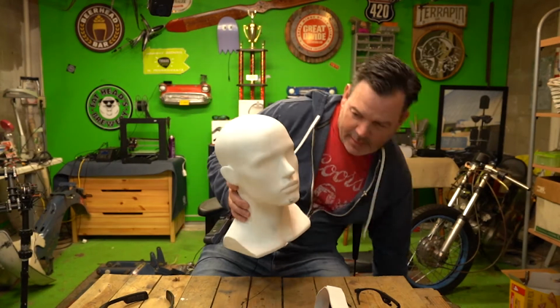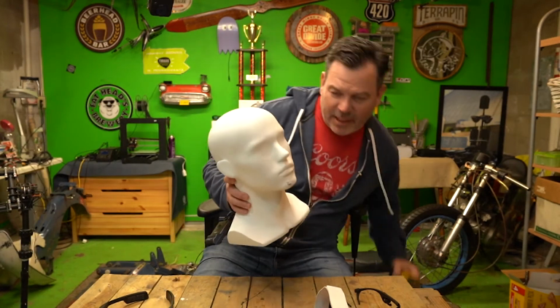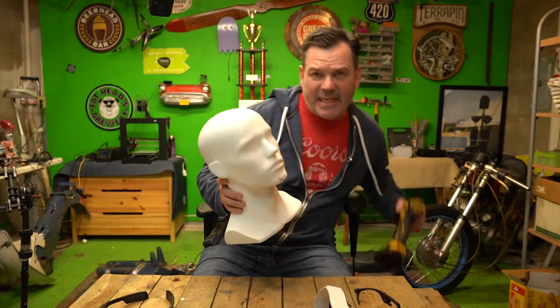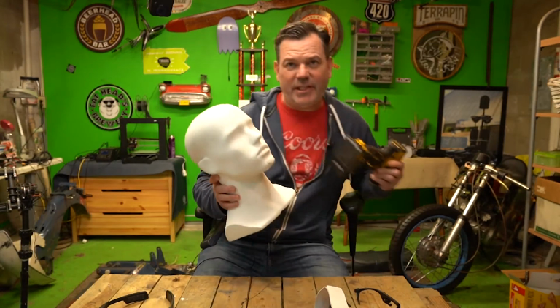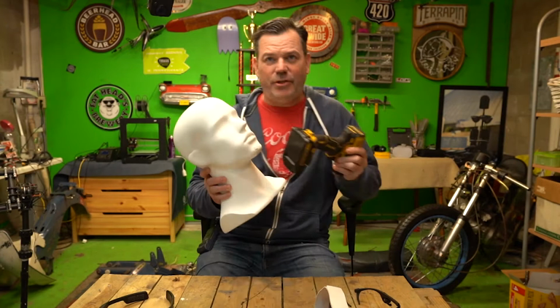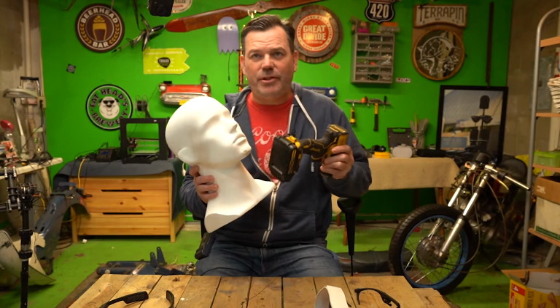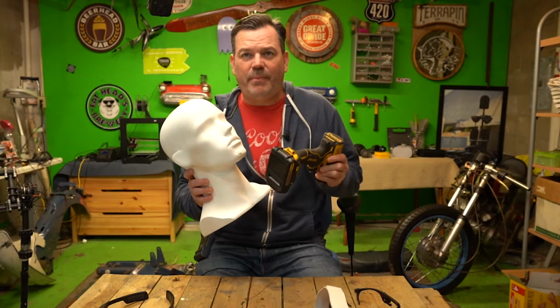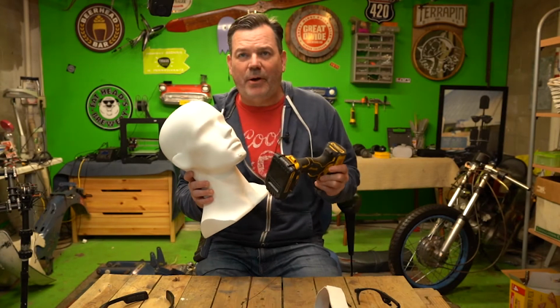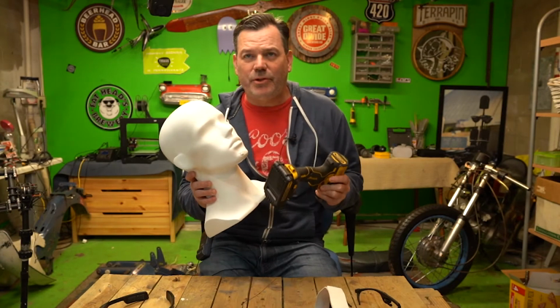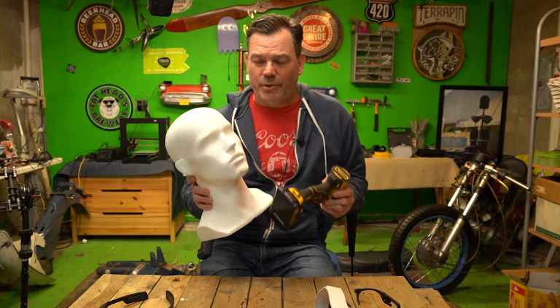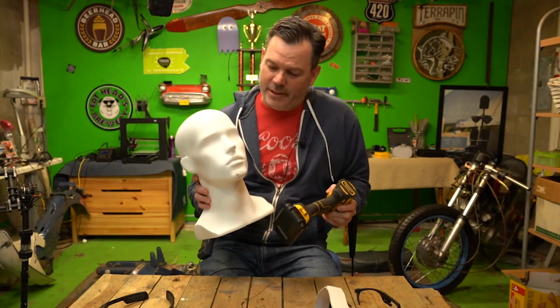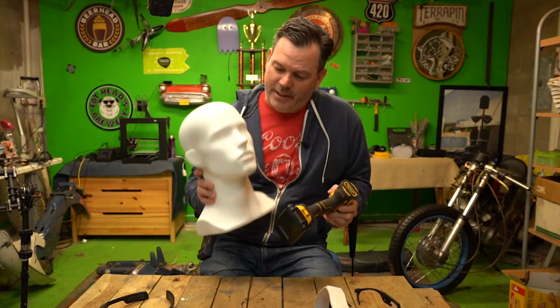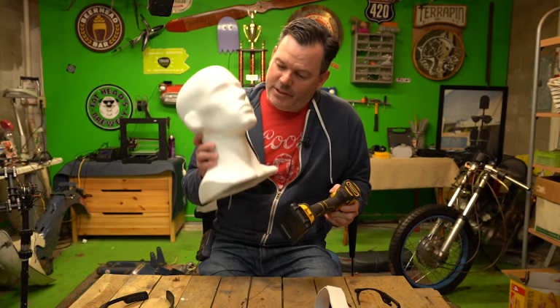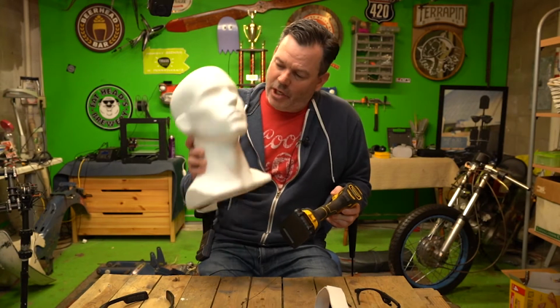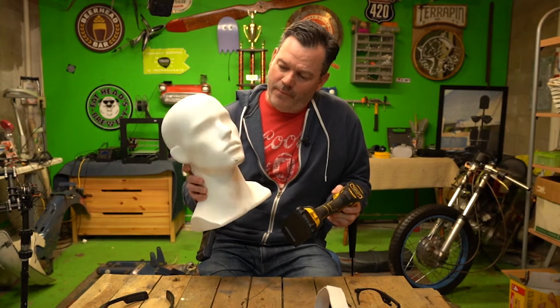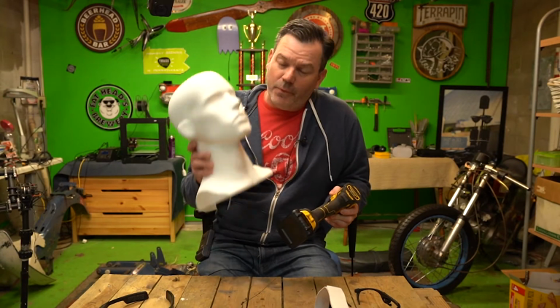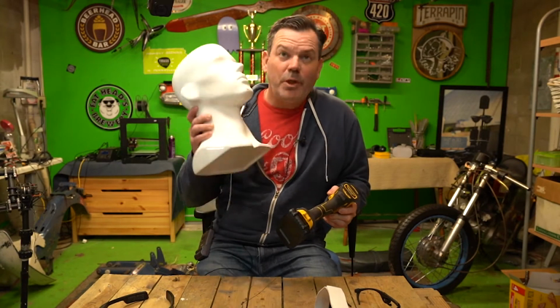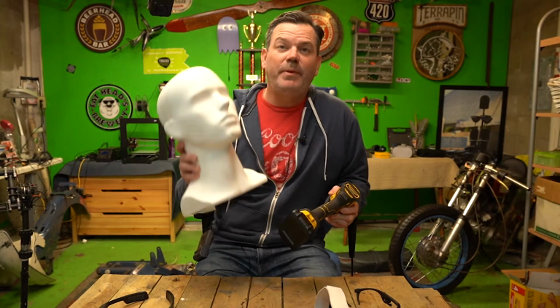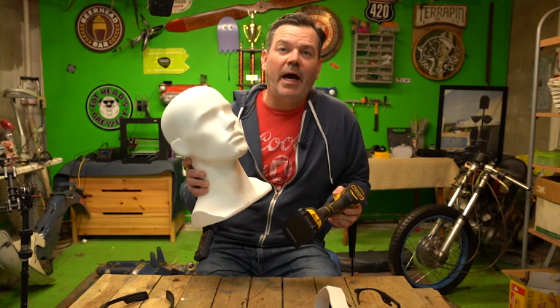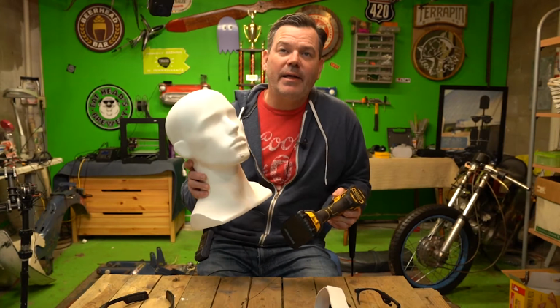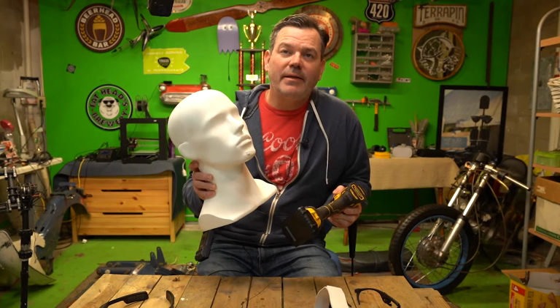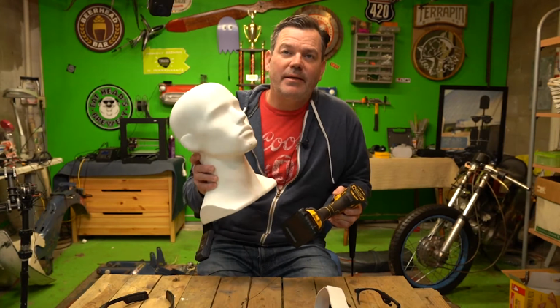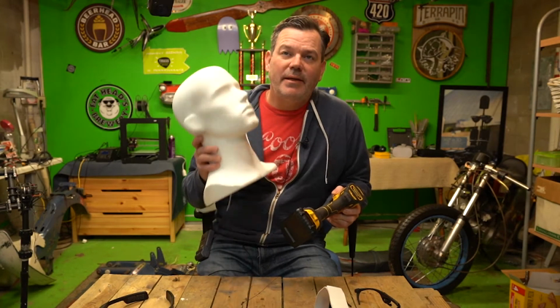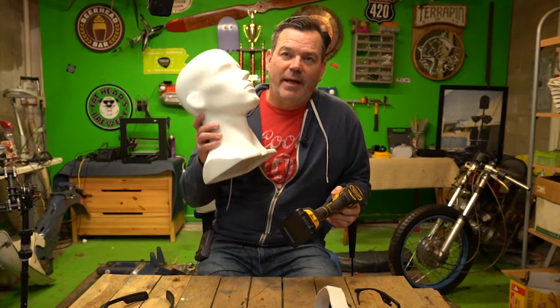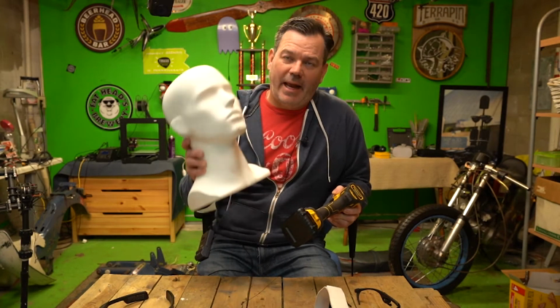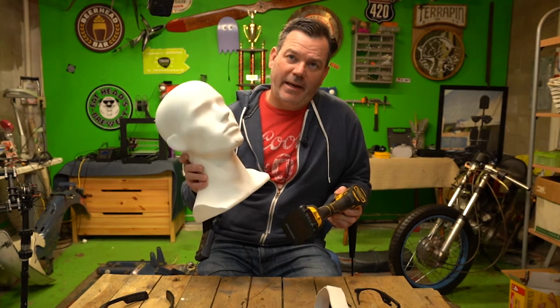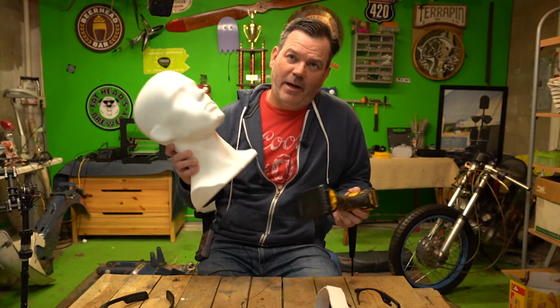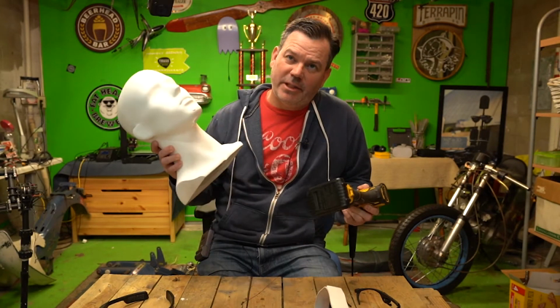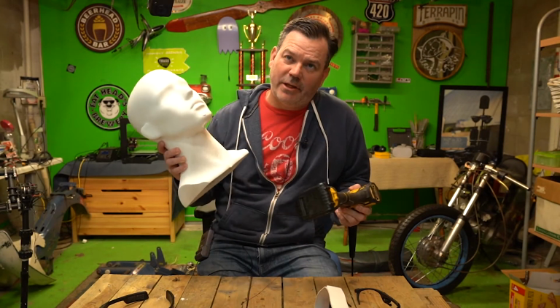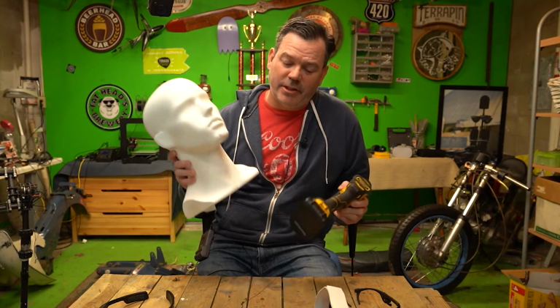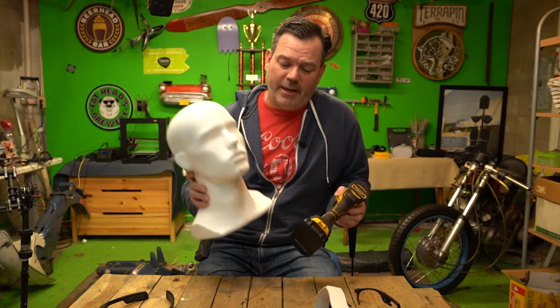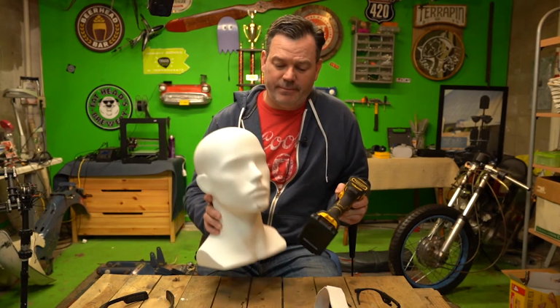Plus I get to use some power tools. Wish me luck — we'll see how it turns out.